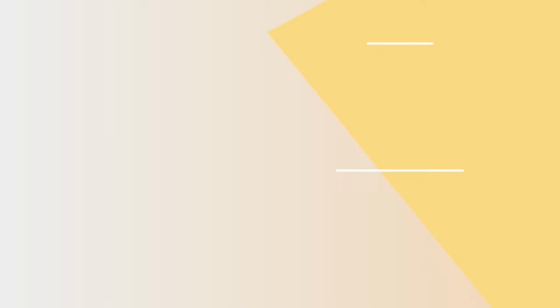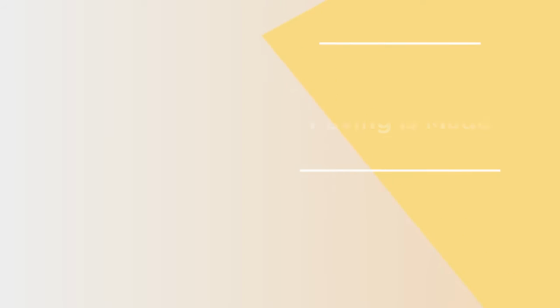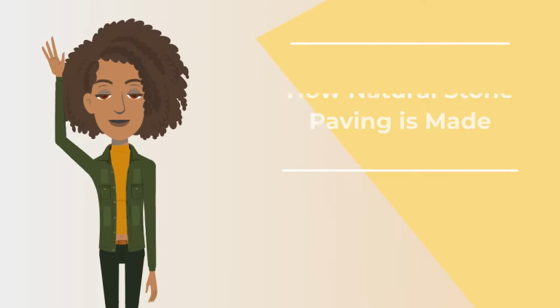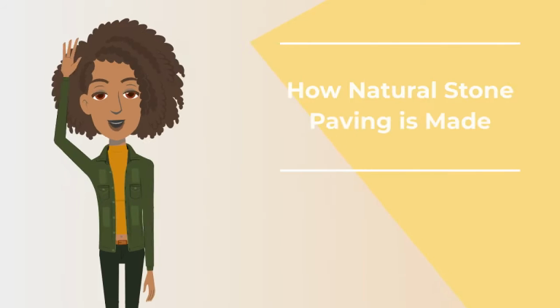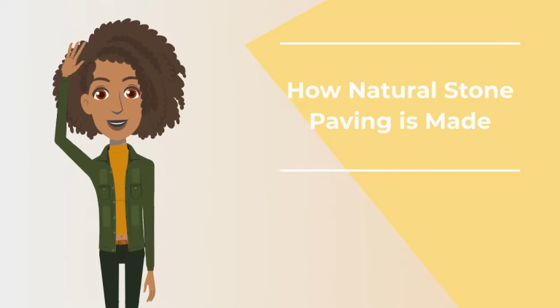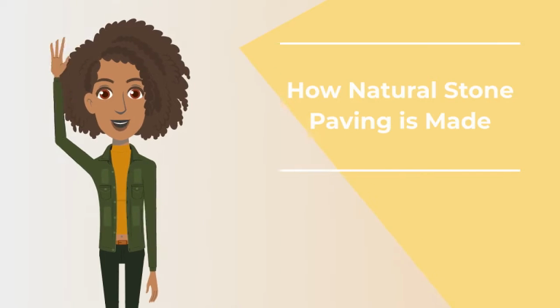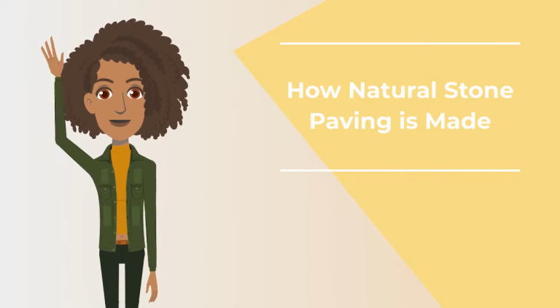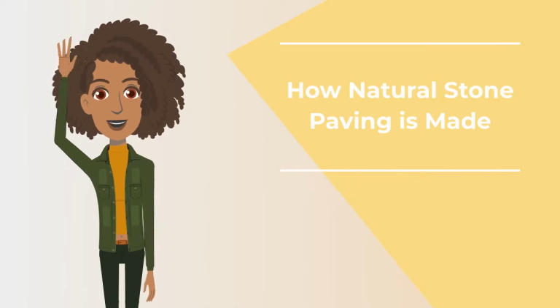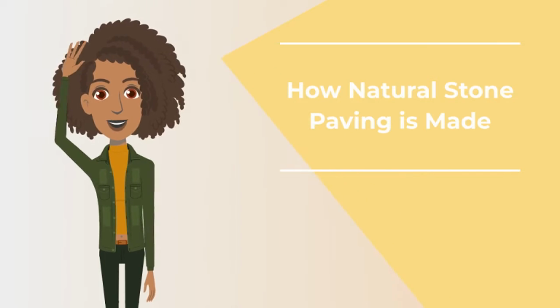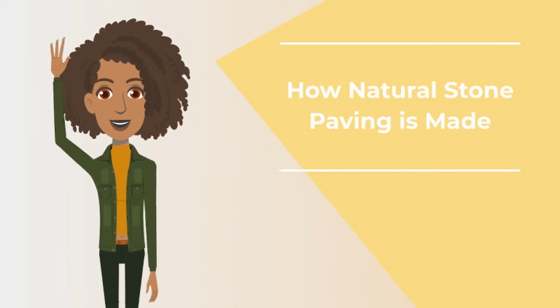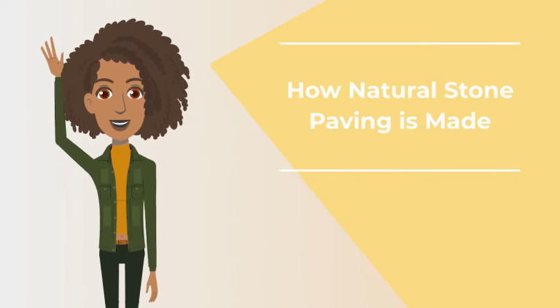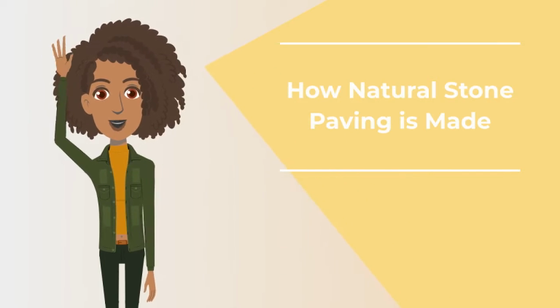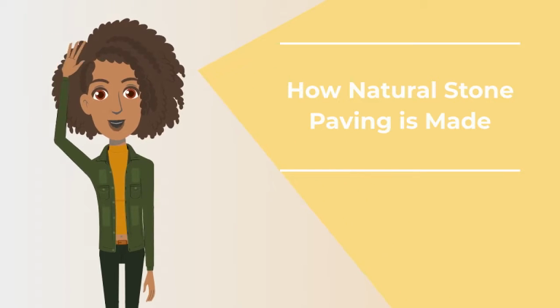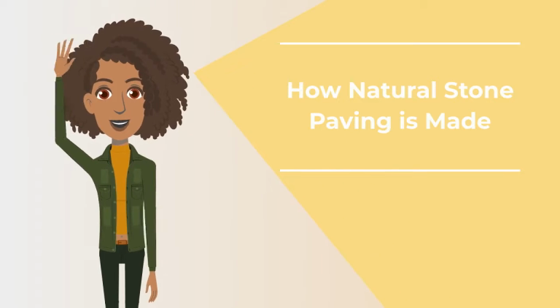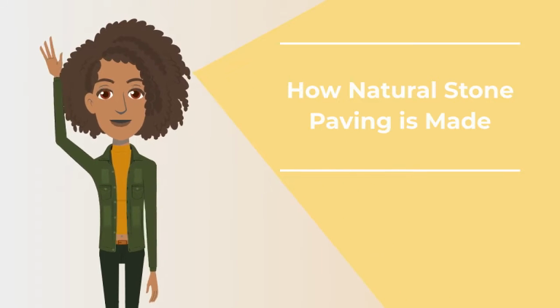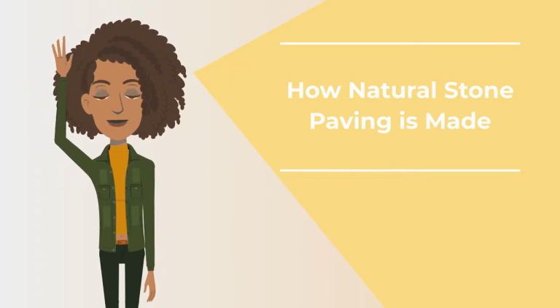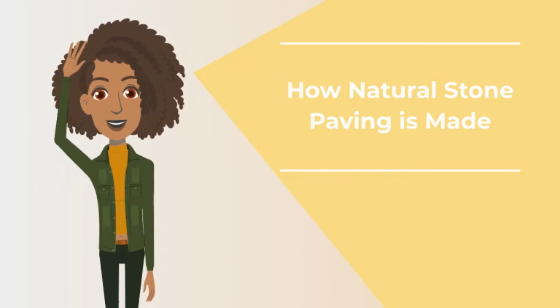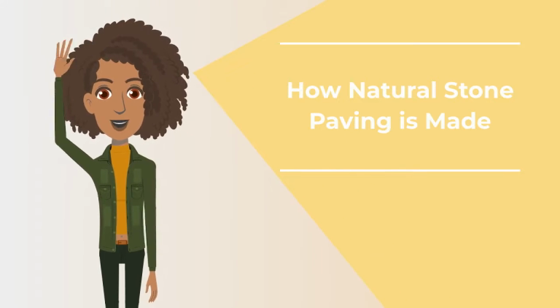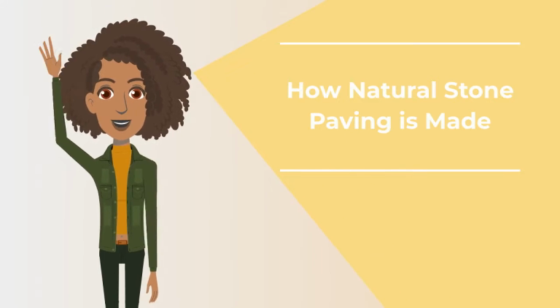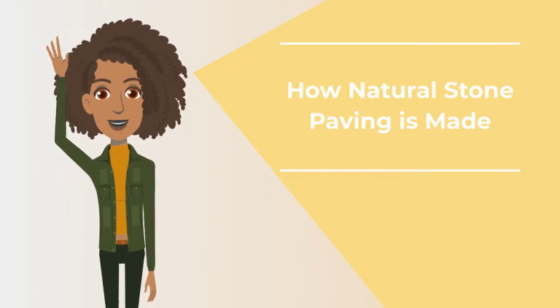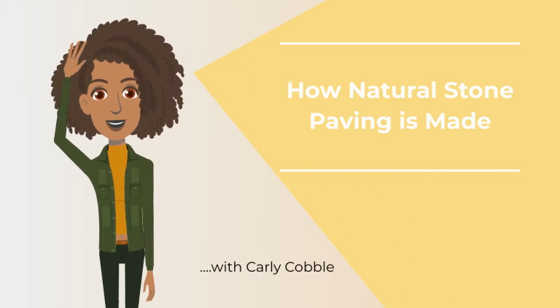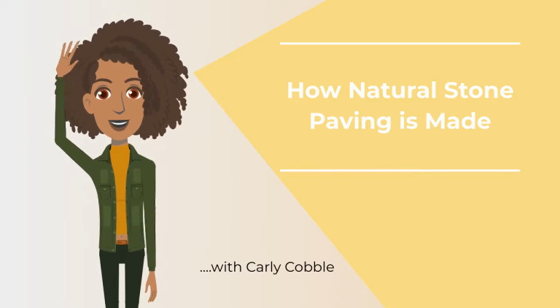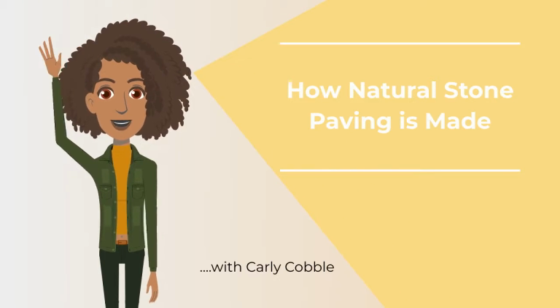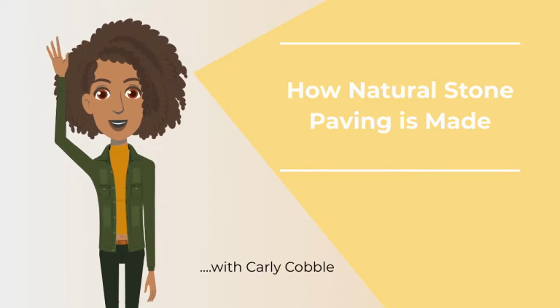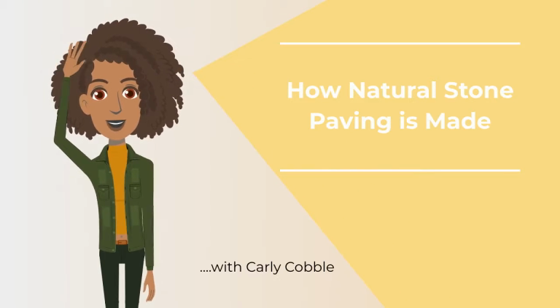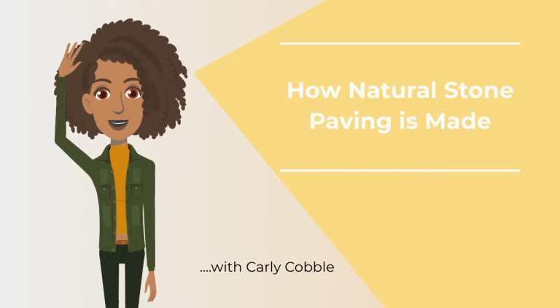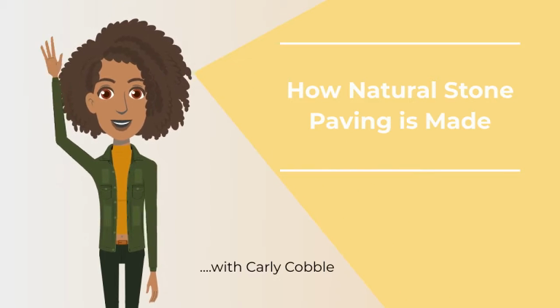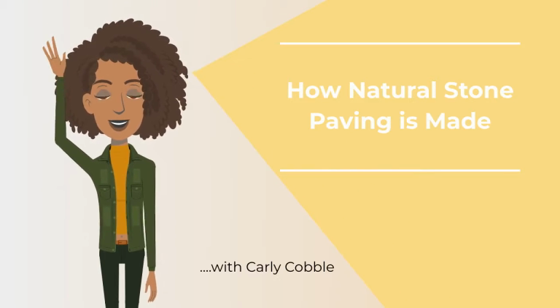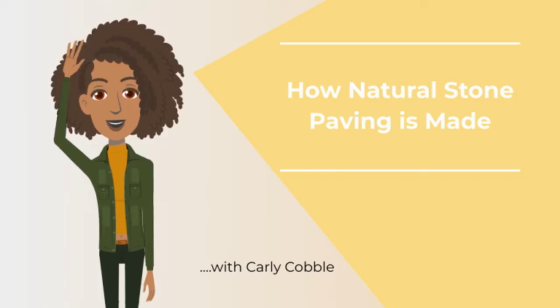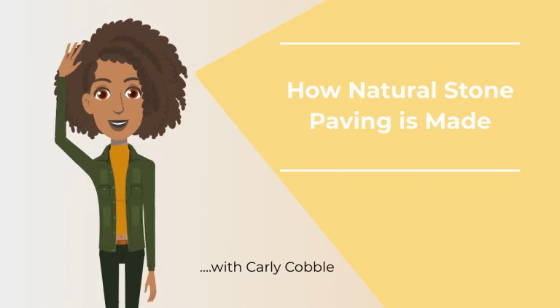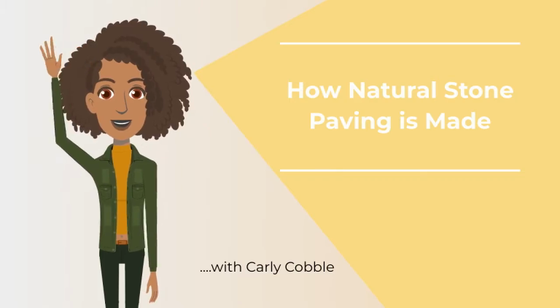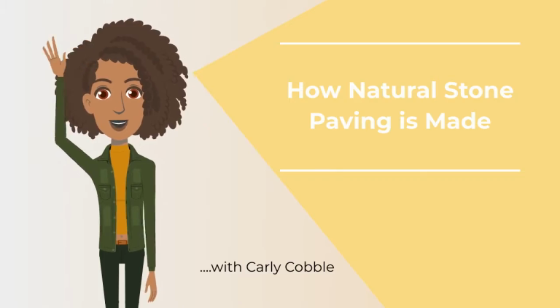Hi, I'm Carly Cobble. Let me show you how natural stone paving is made.